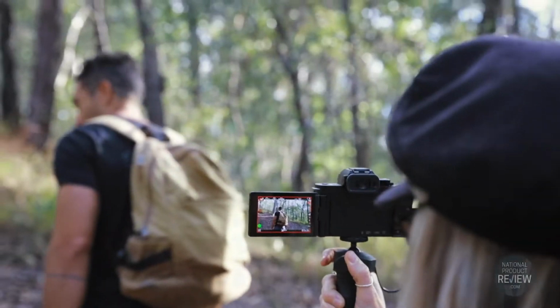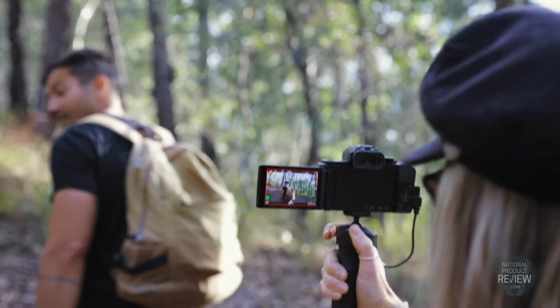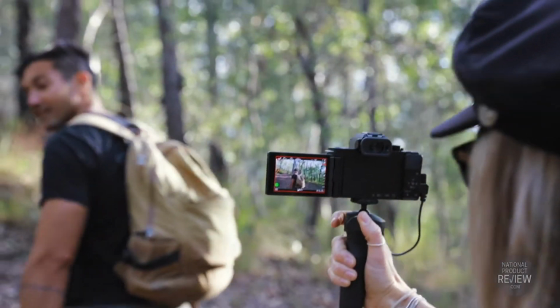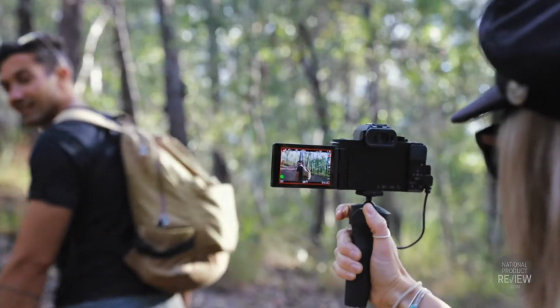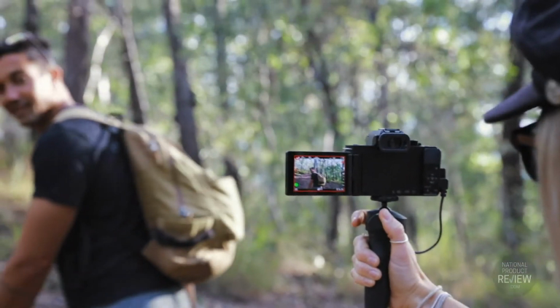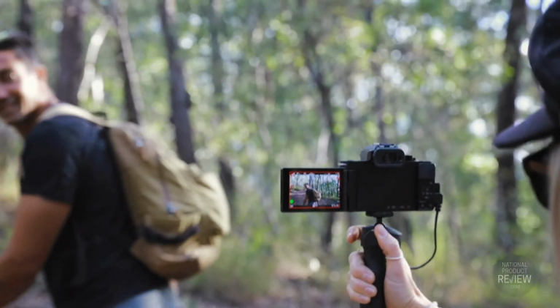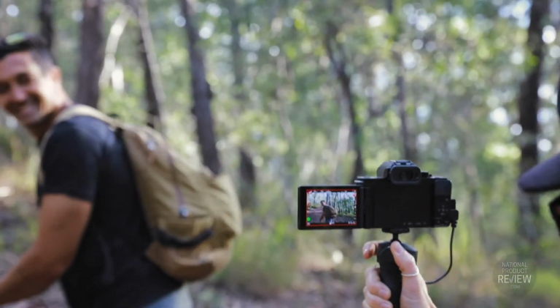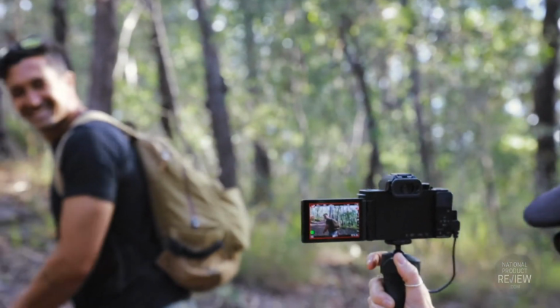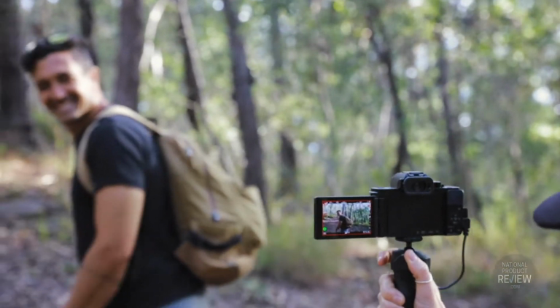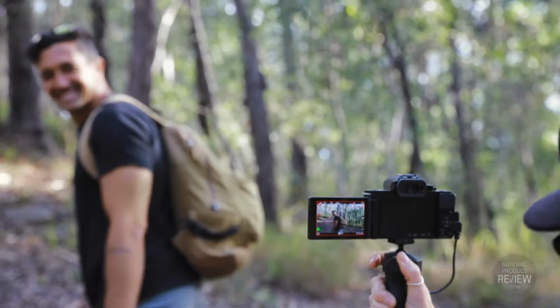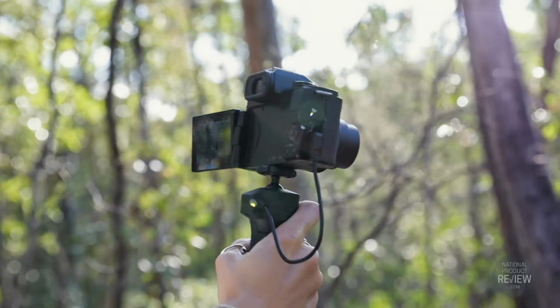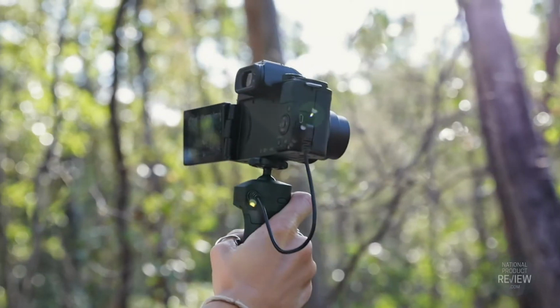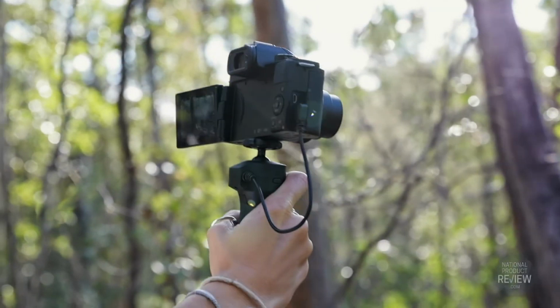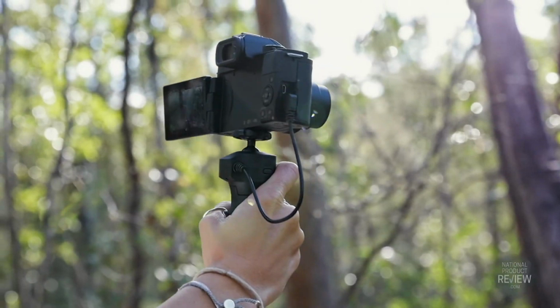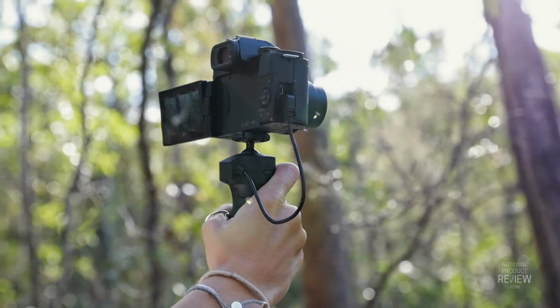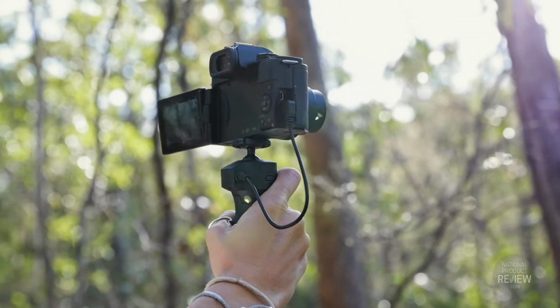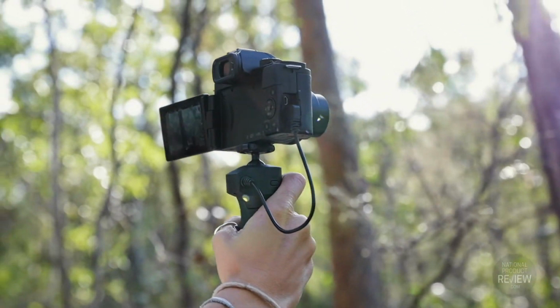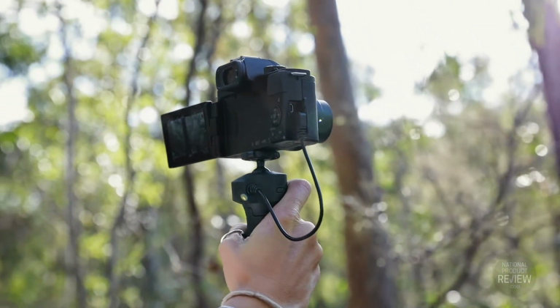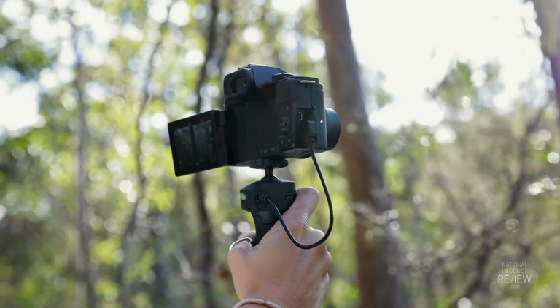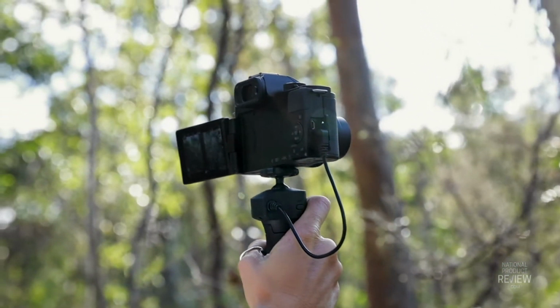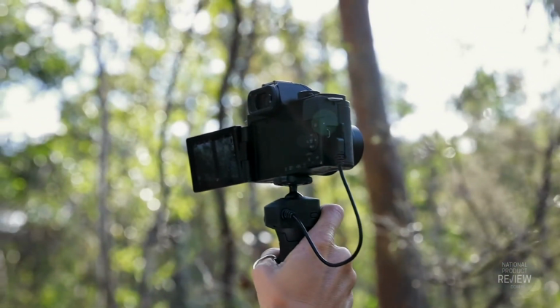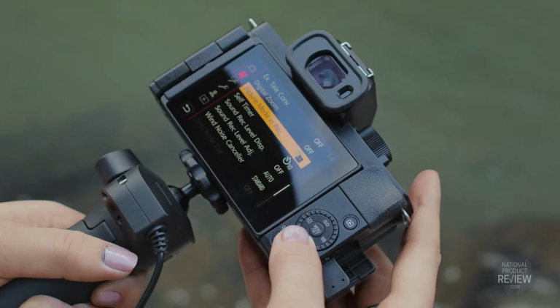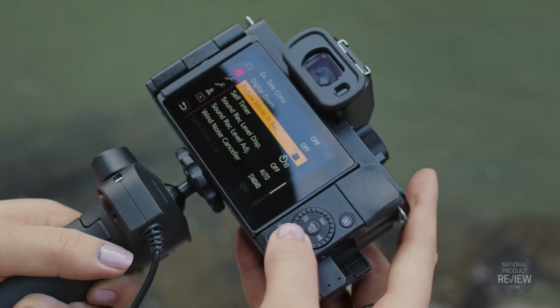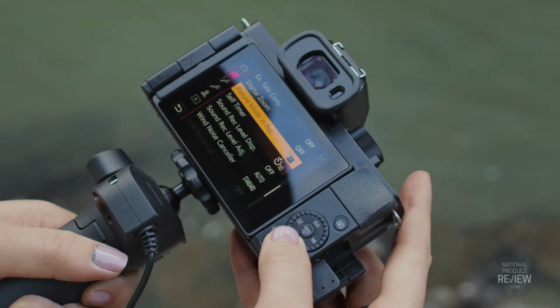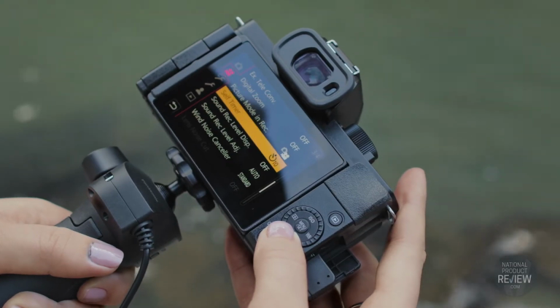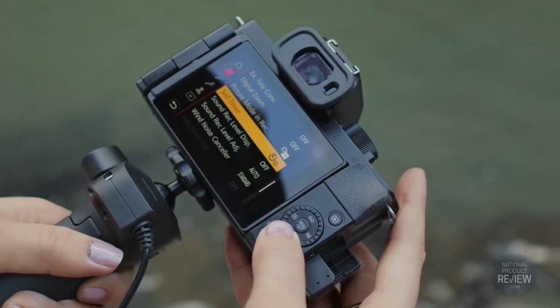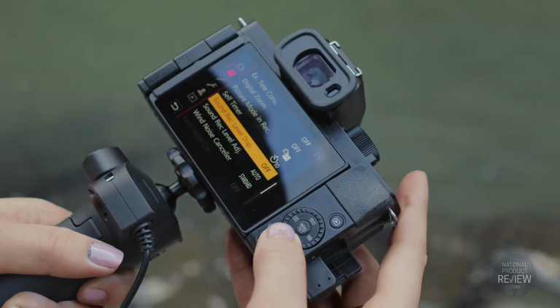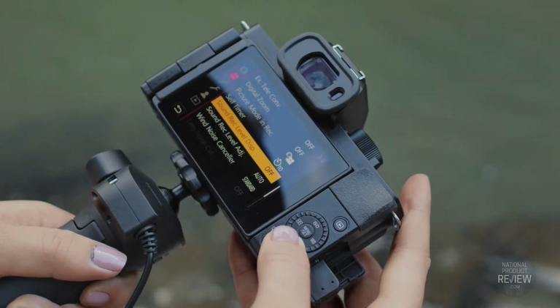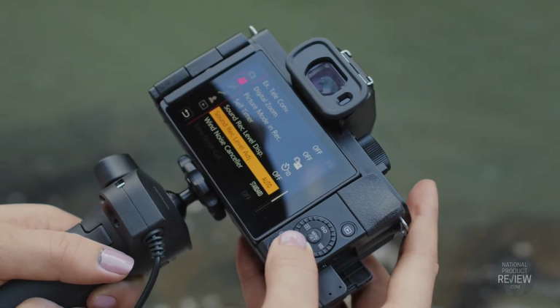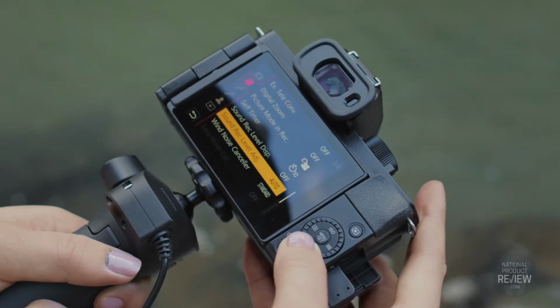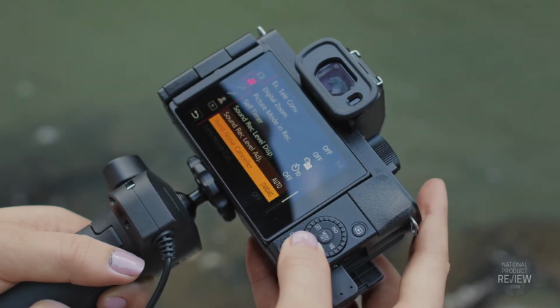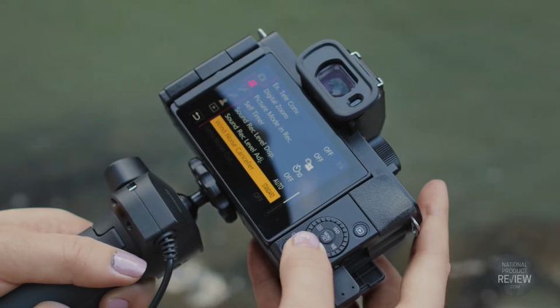Choose surround mode for capturing the natural ambience of the setting, or auto mode for switching in between the two.